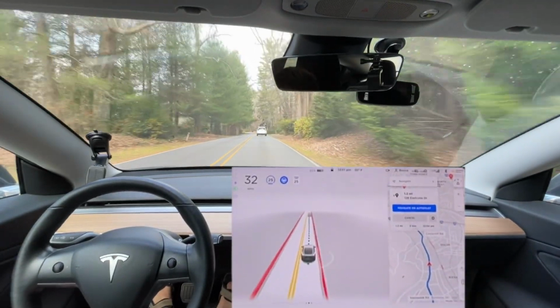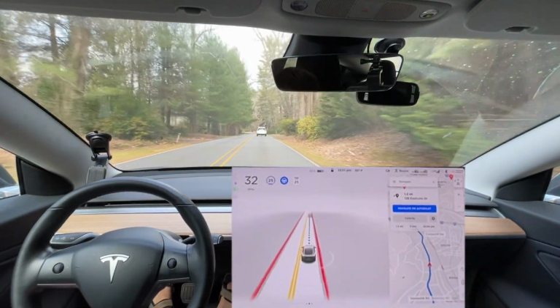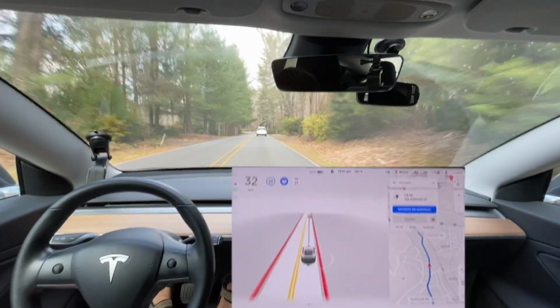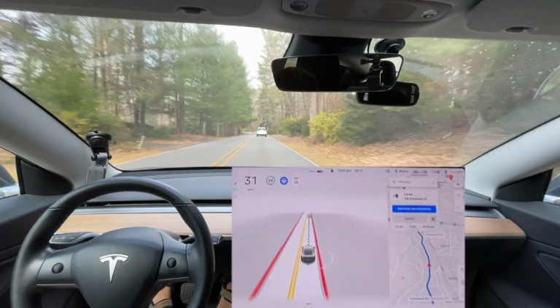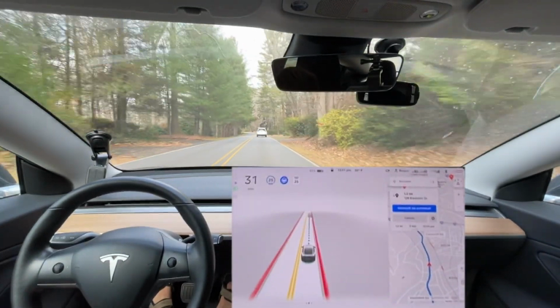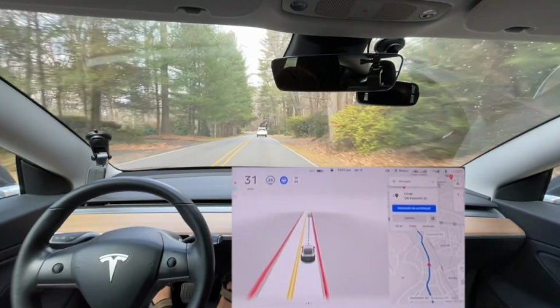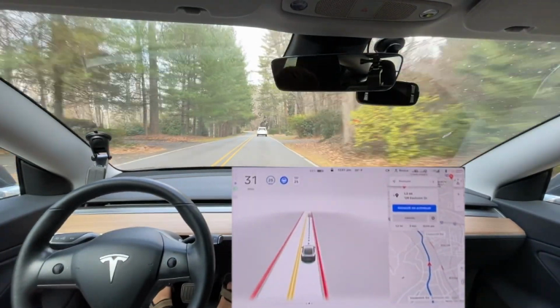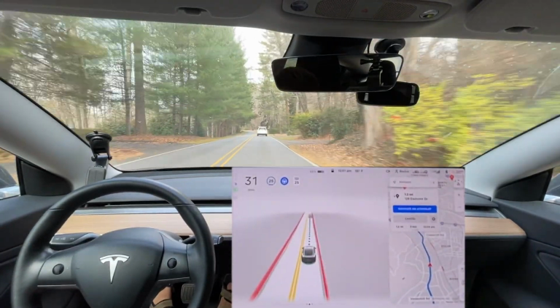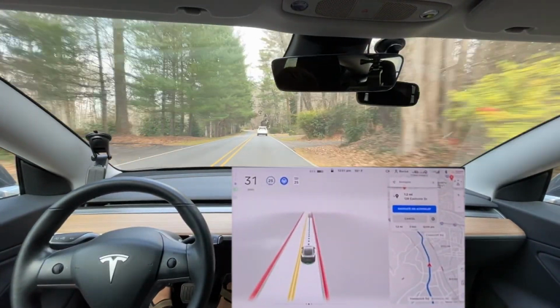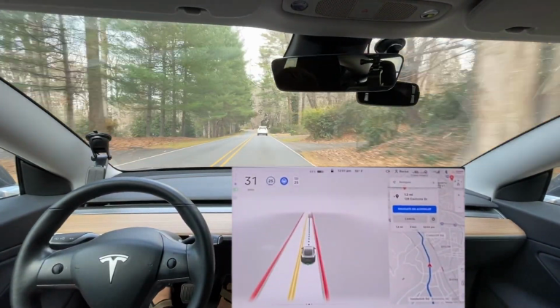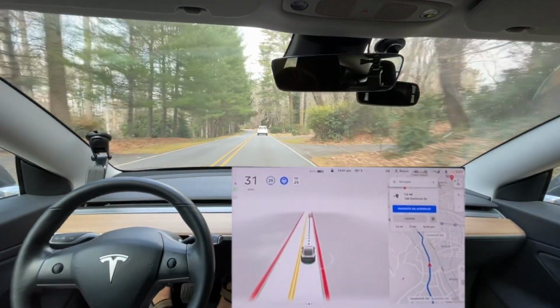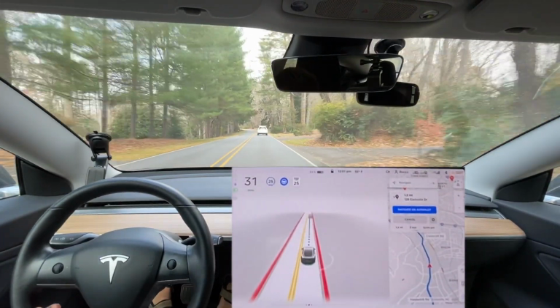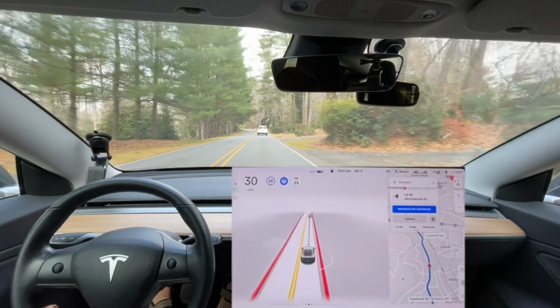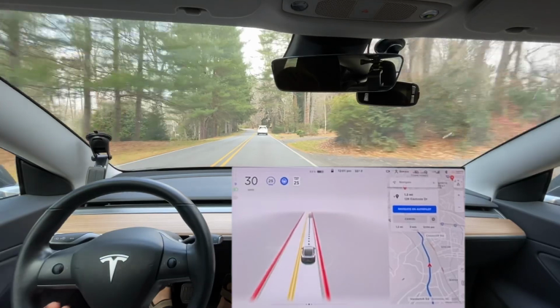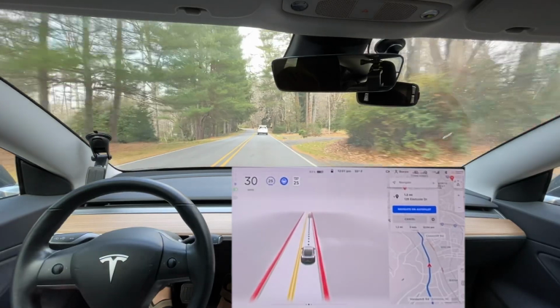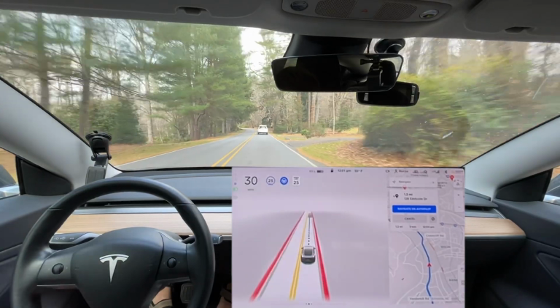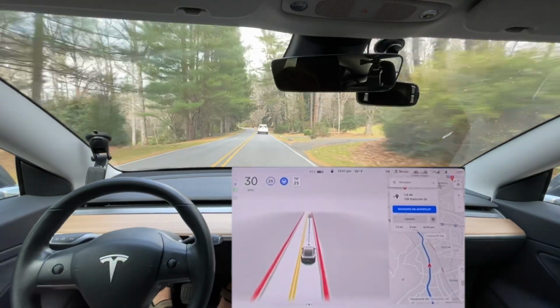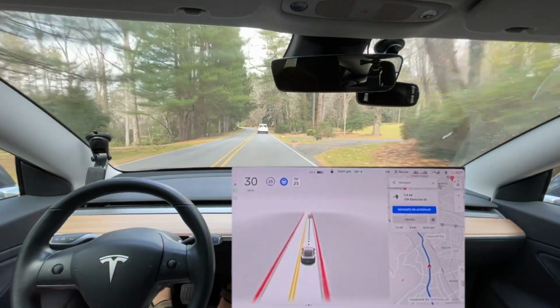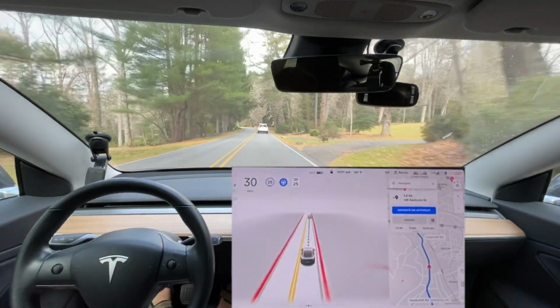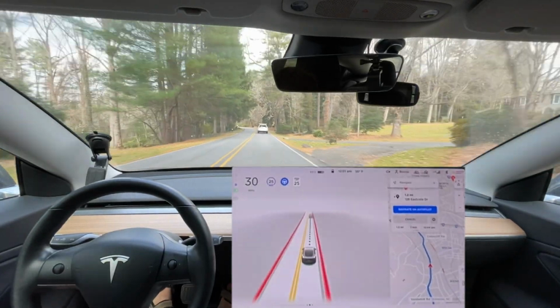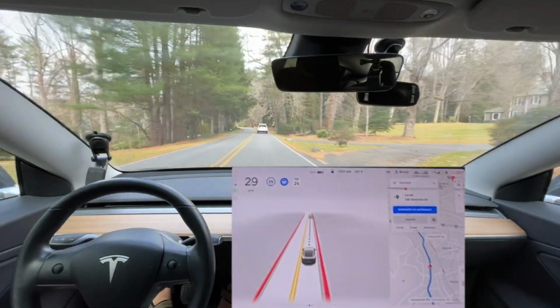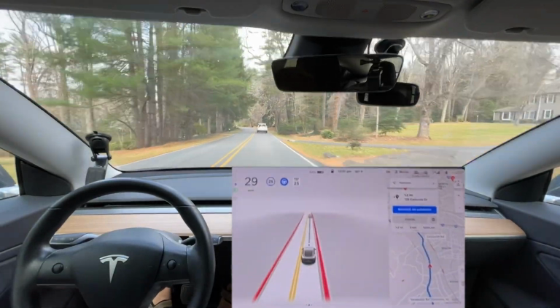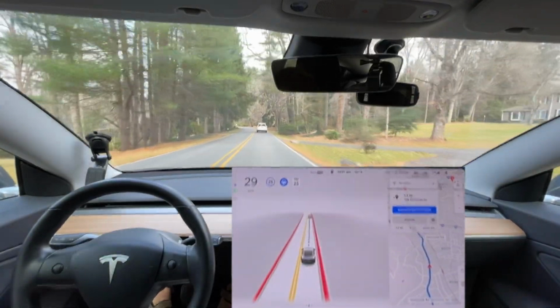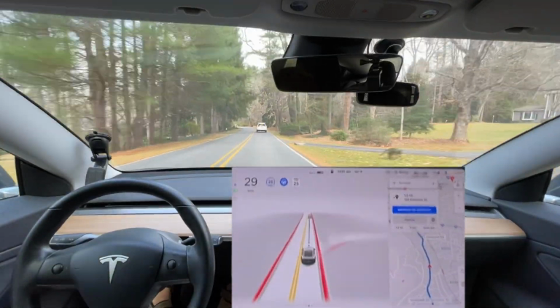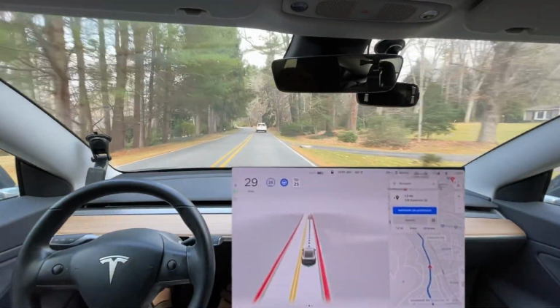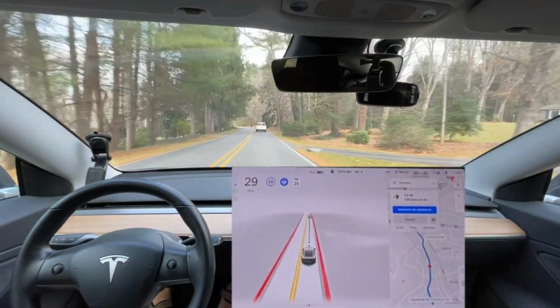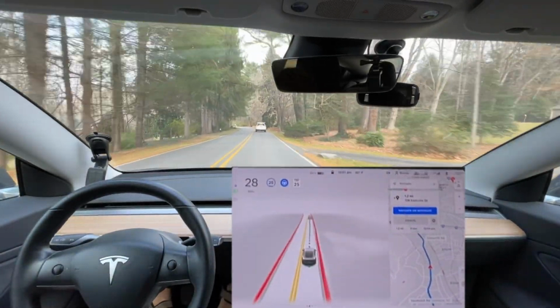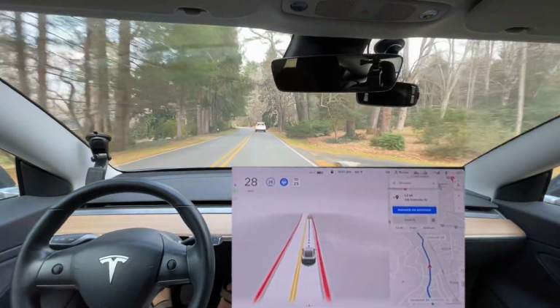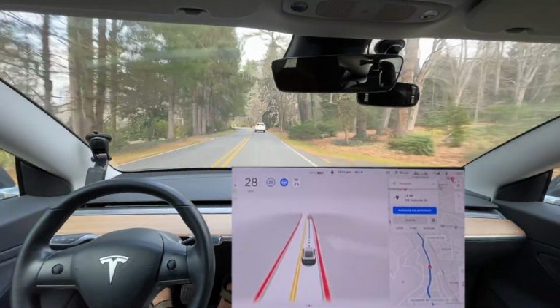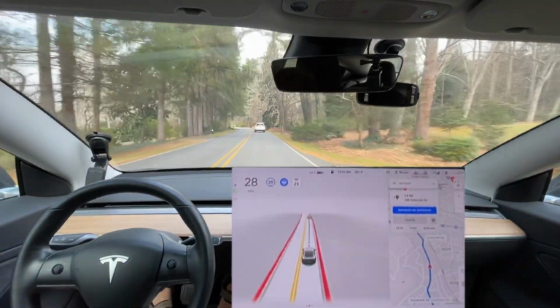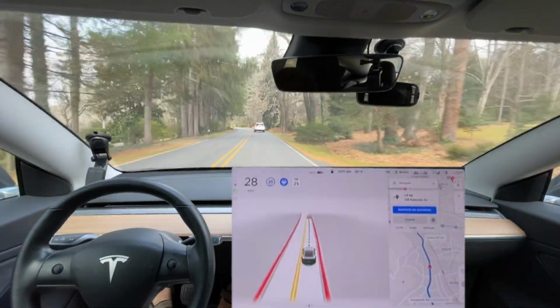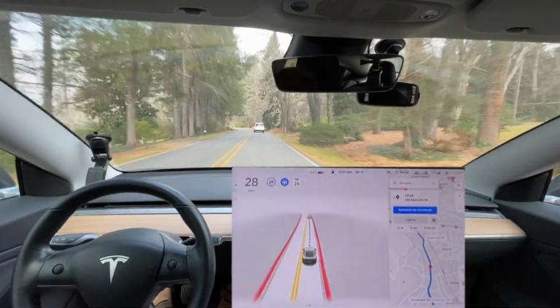The speed limit is wrong in the map data. It says 25 miles per hour but the sign goes up to 35 right there, so I have to immediately slow it back down.